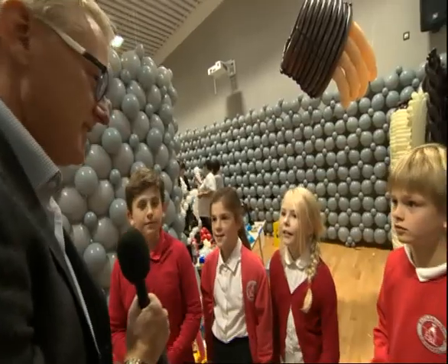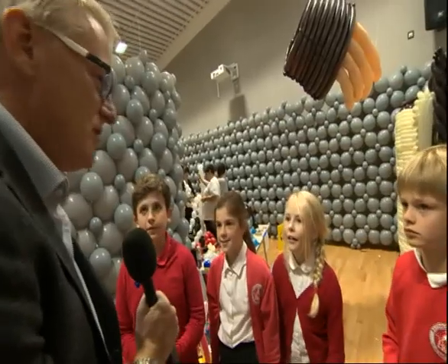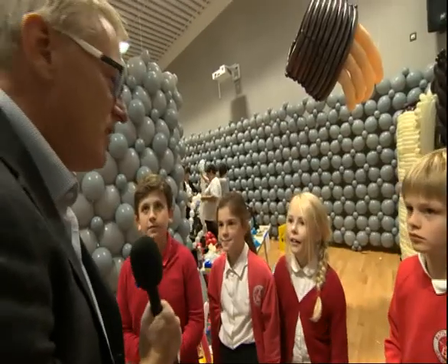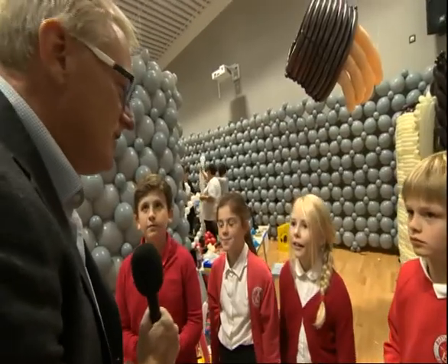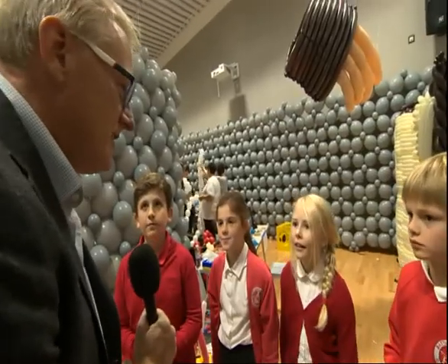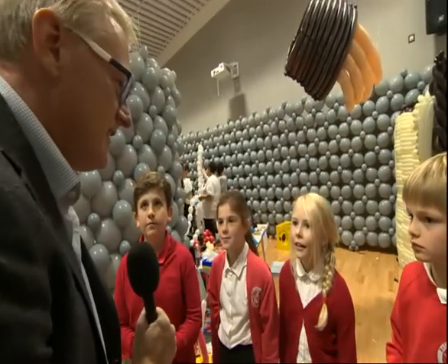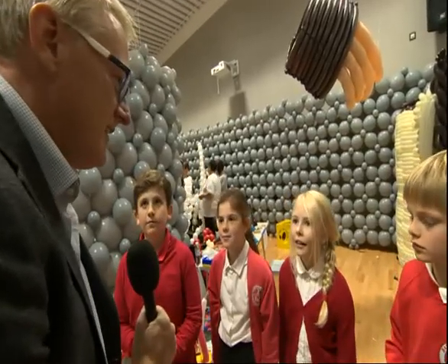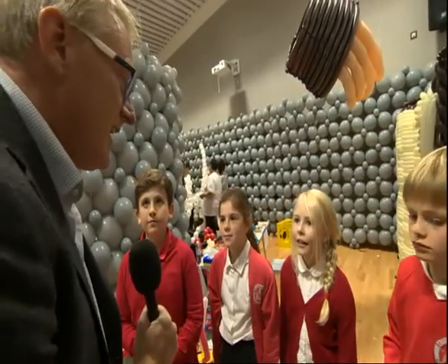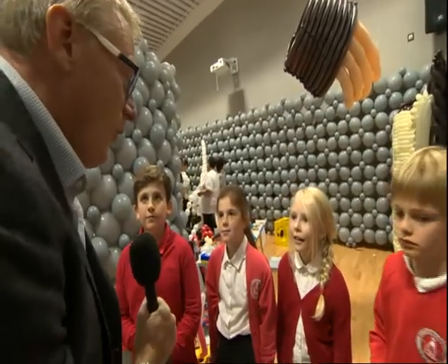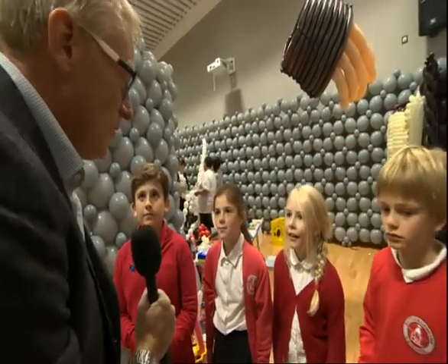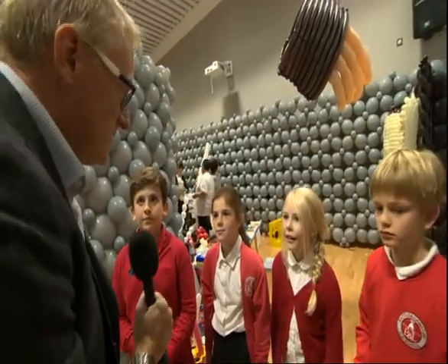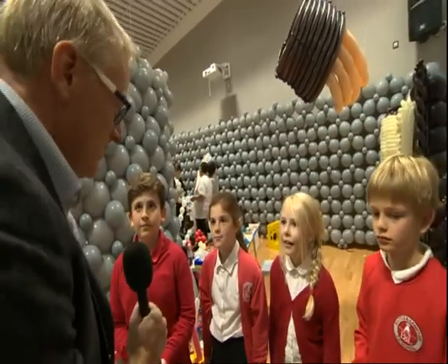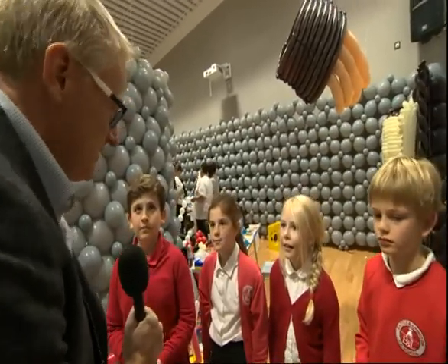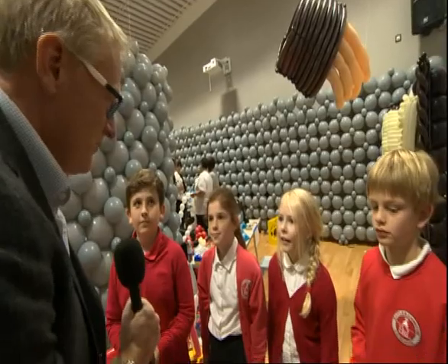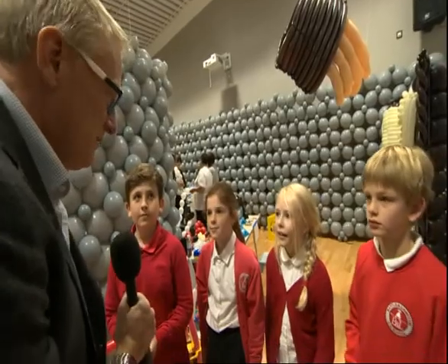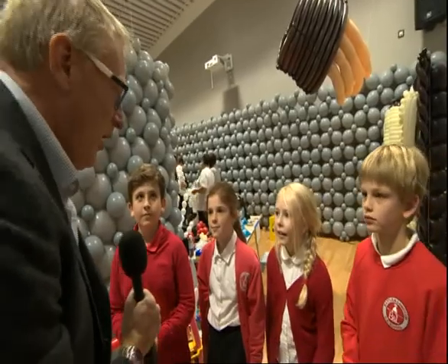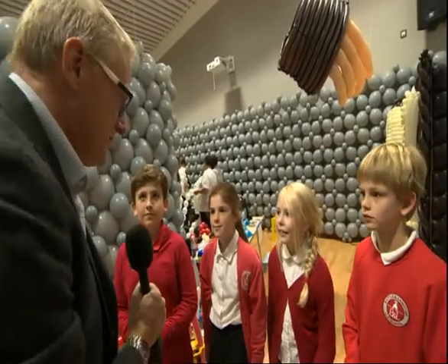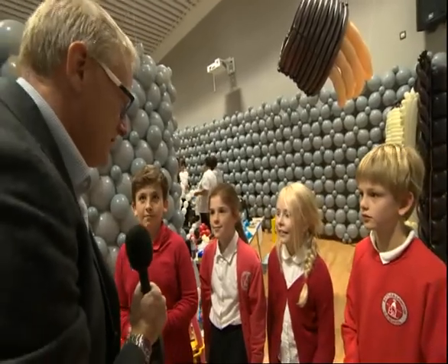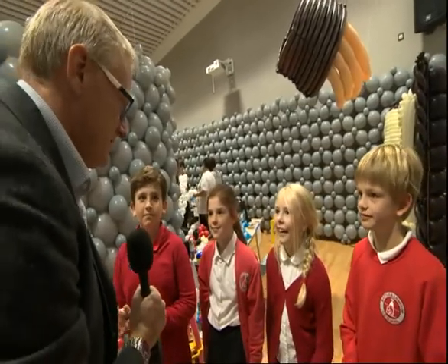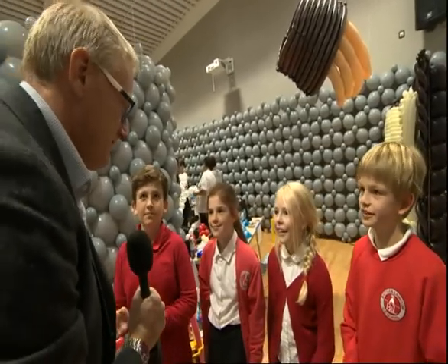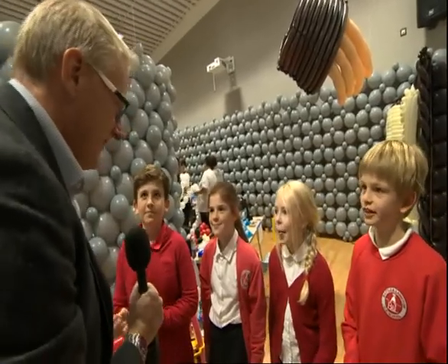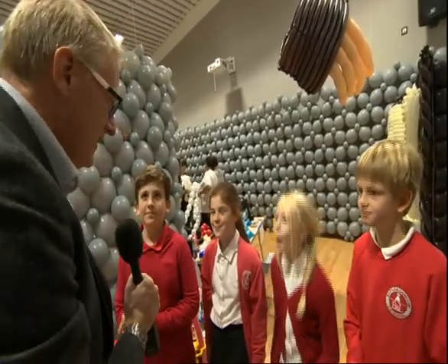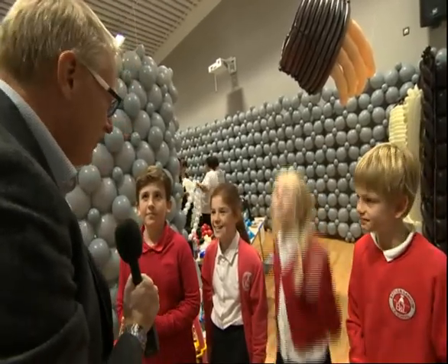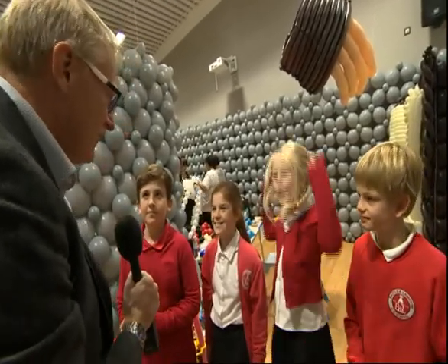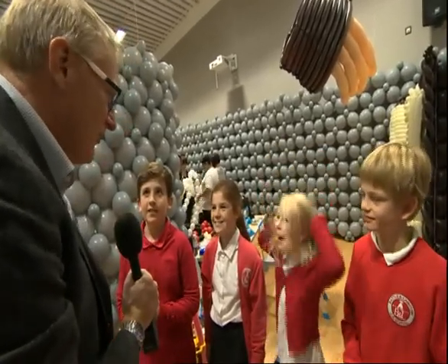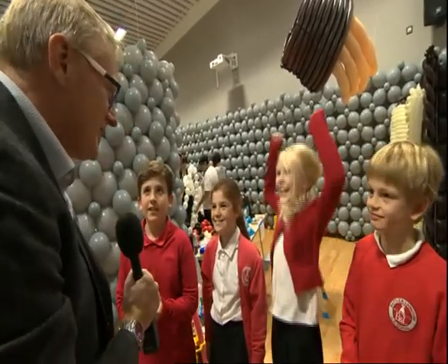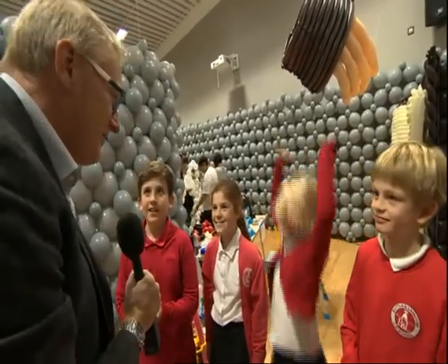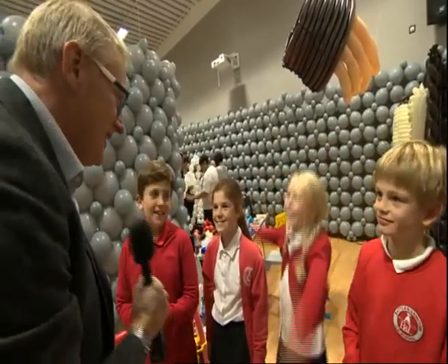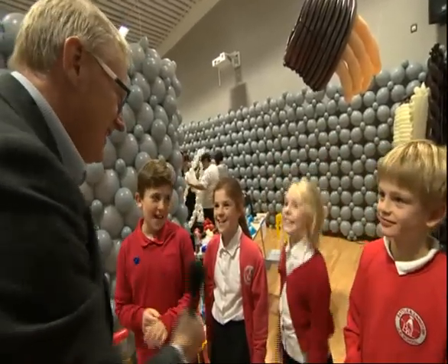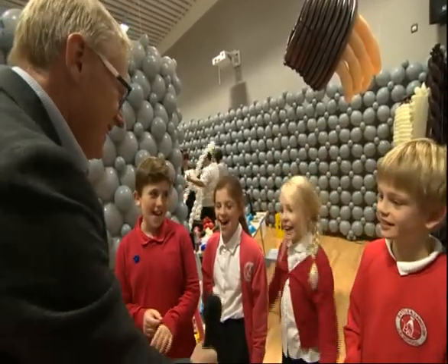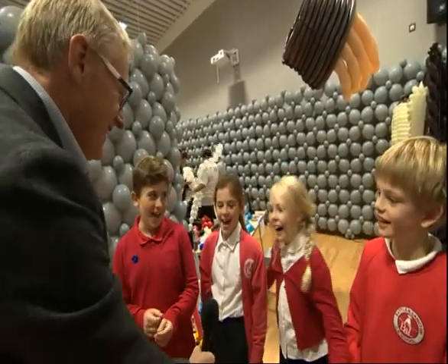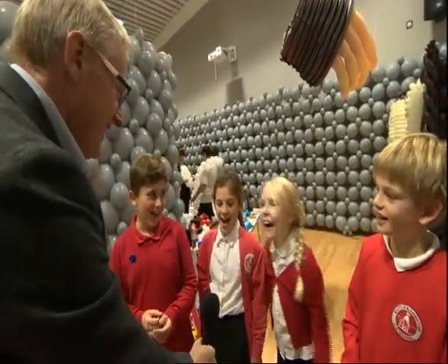You know that all these balloons have got to be popped. Yeah. Are you looking forward to that bit? Duh.